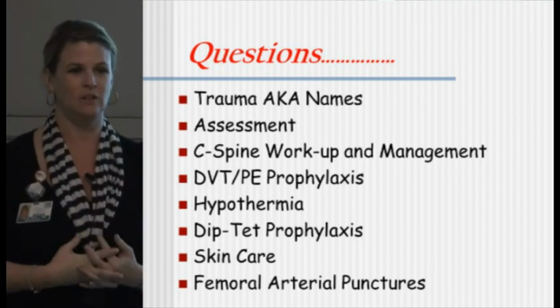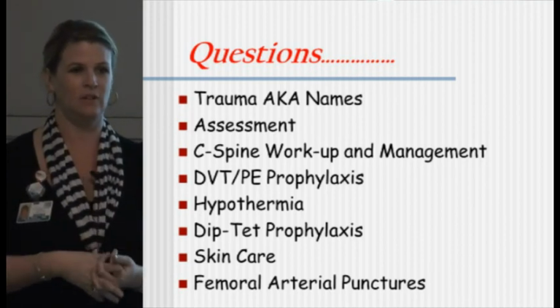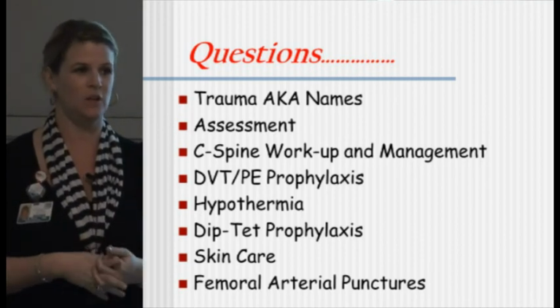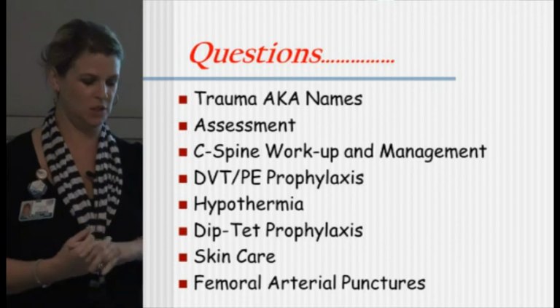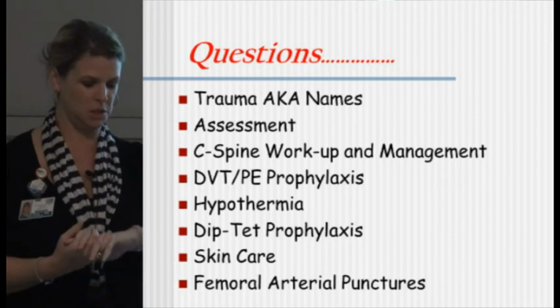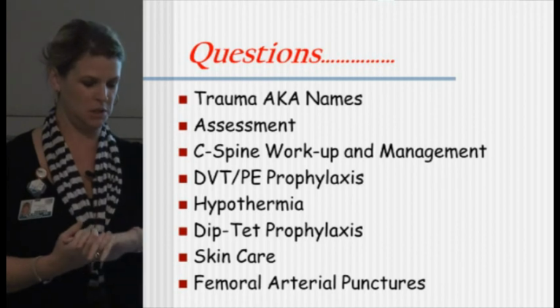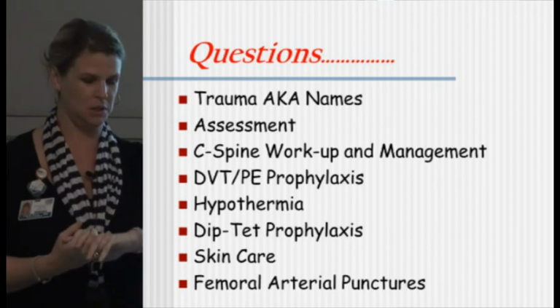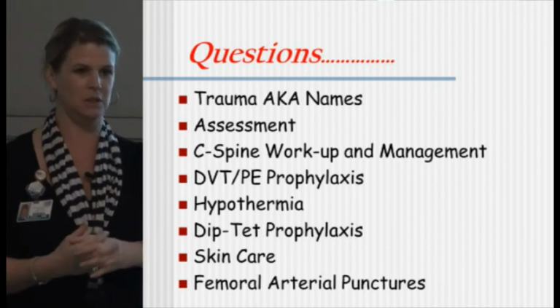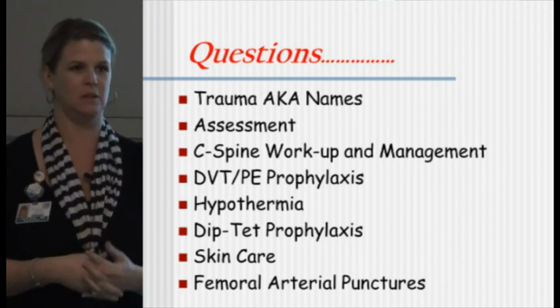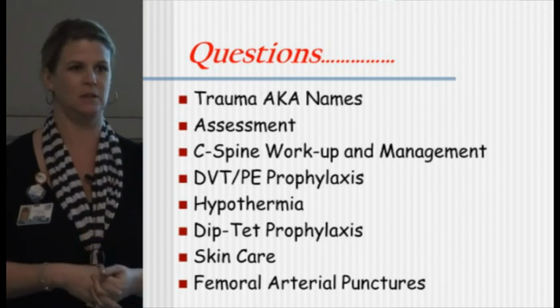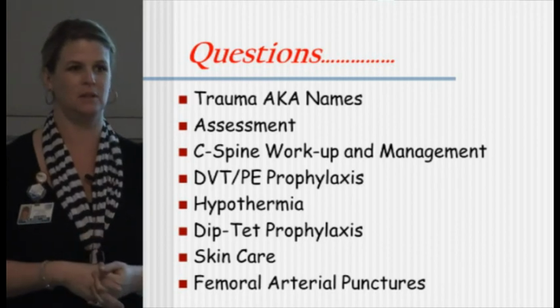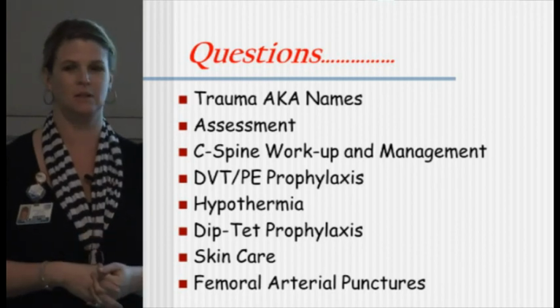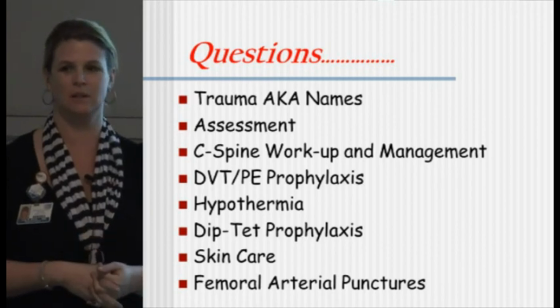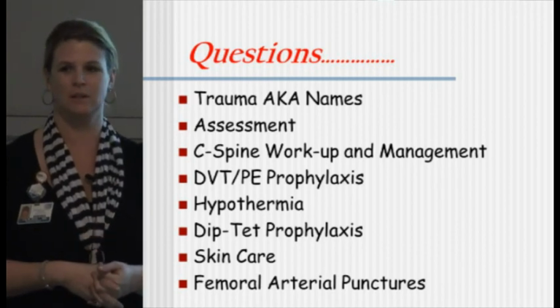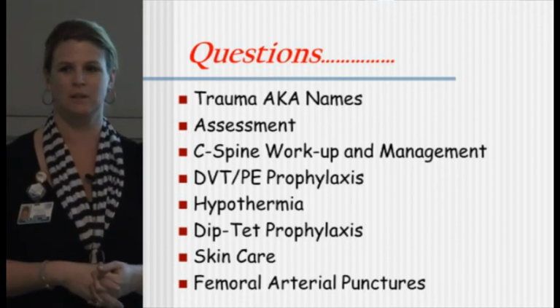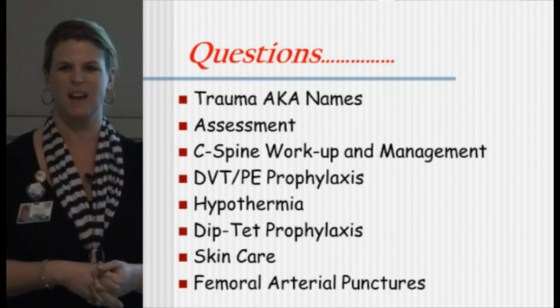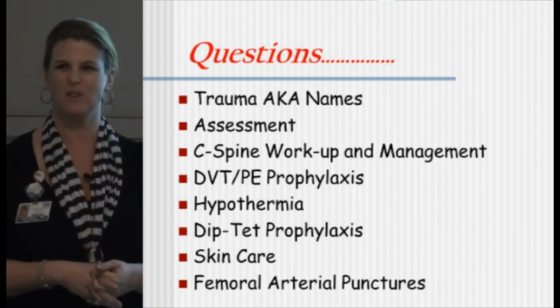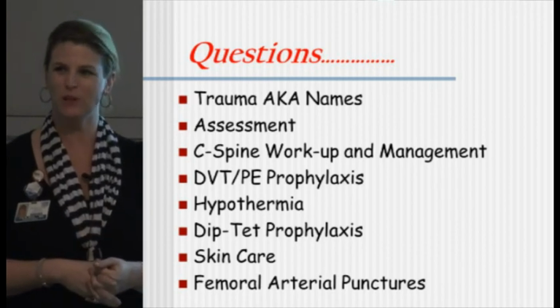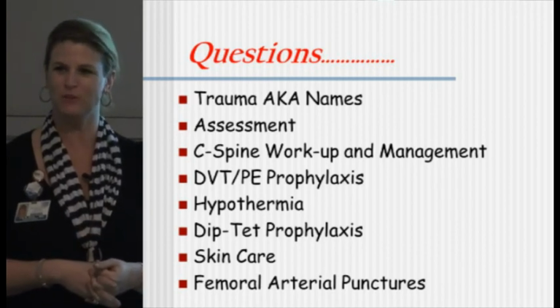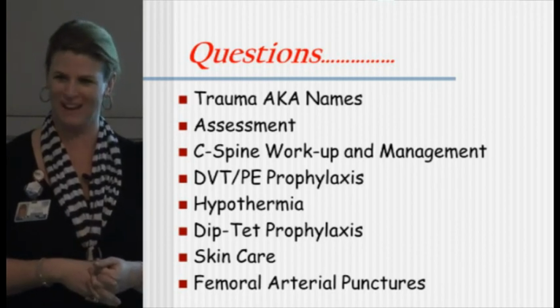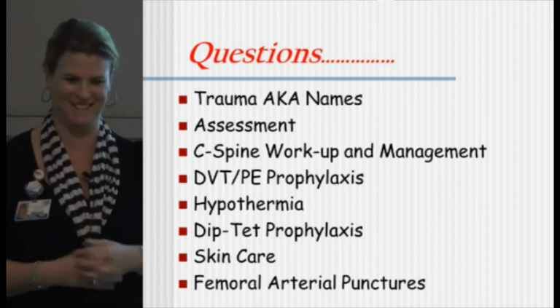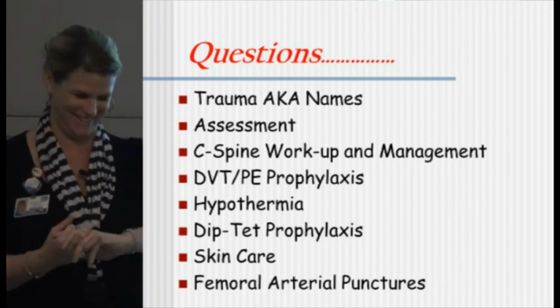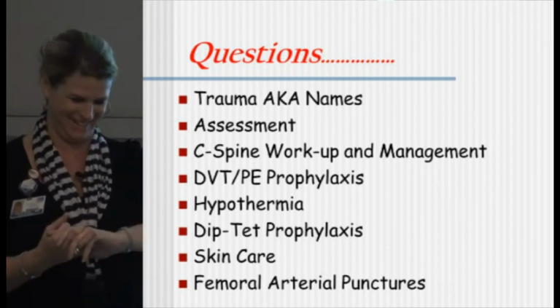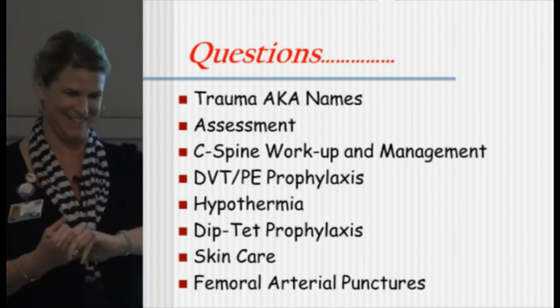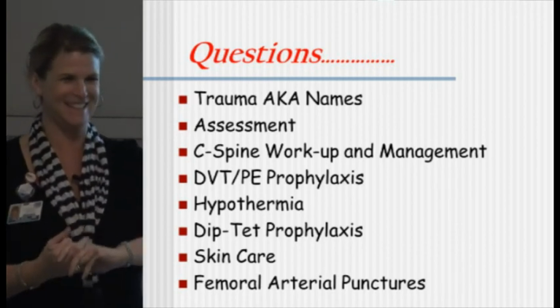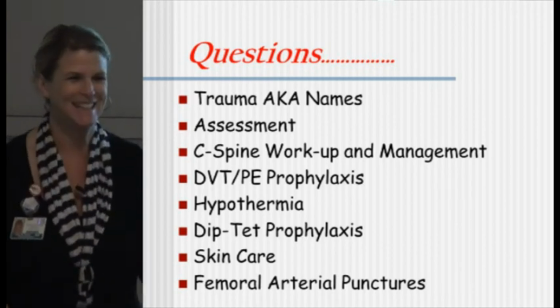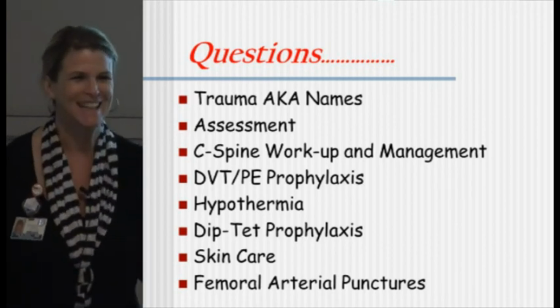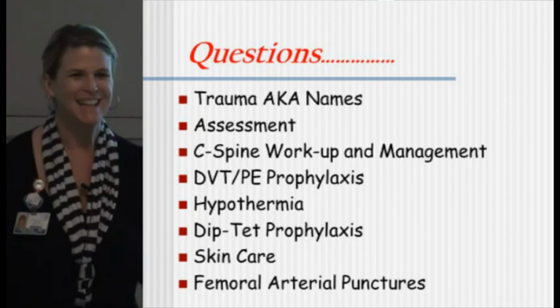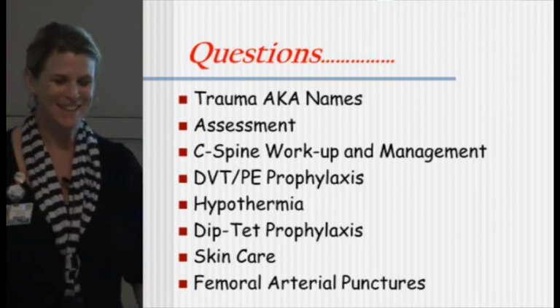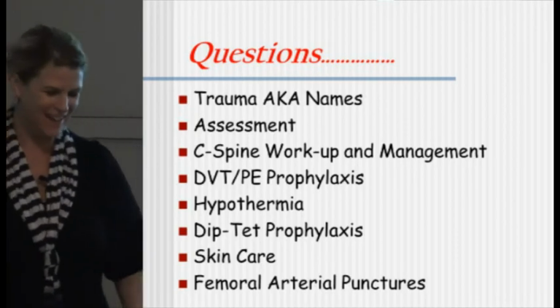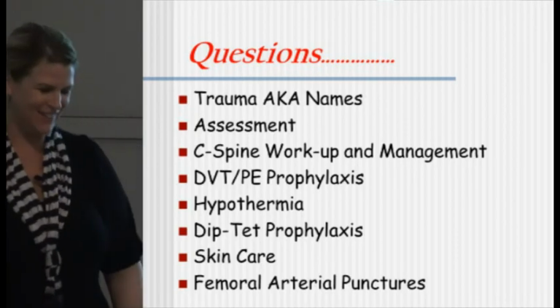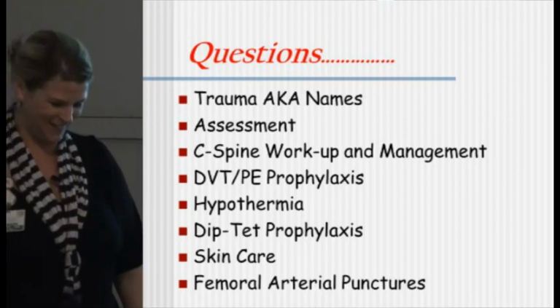Any questions? I speak too fast. Thank you.